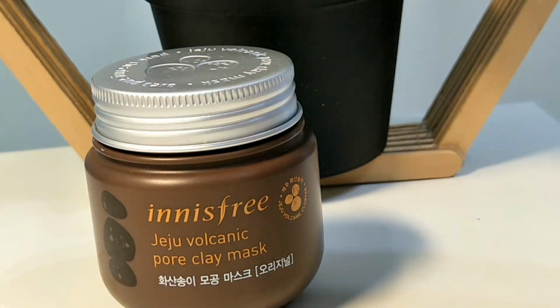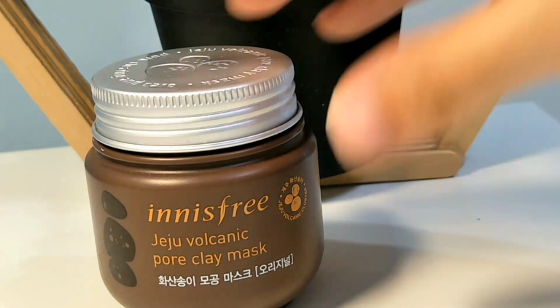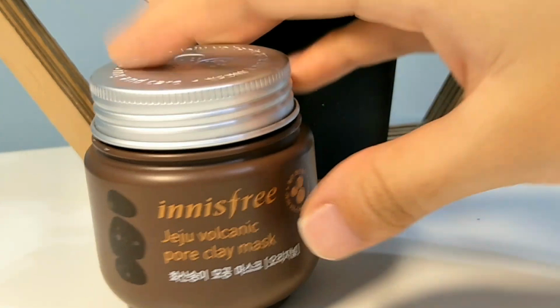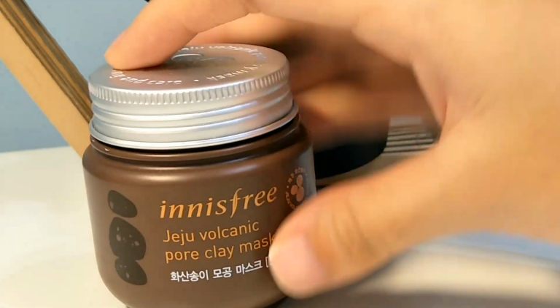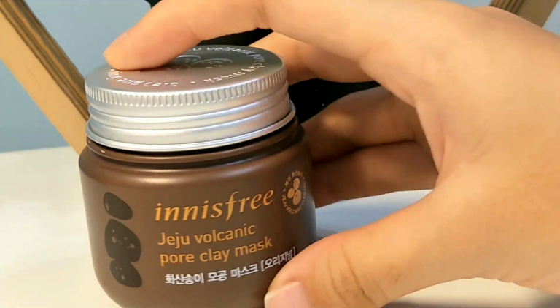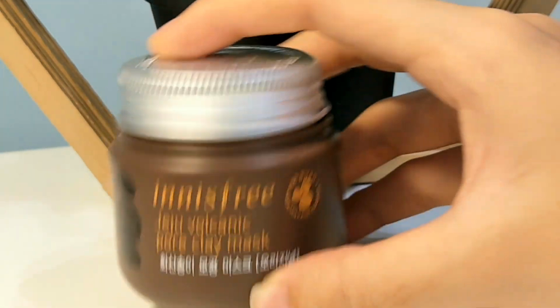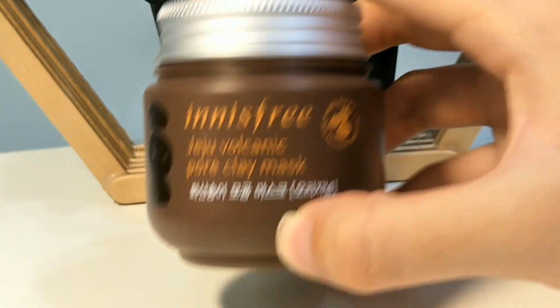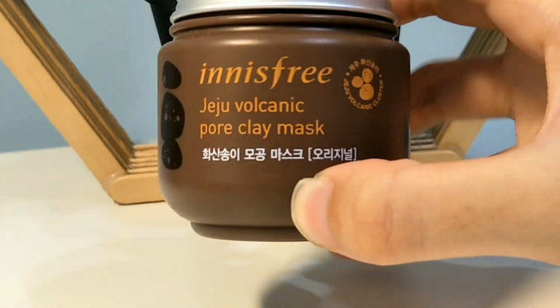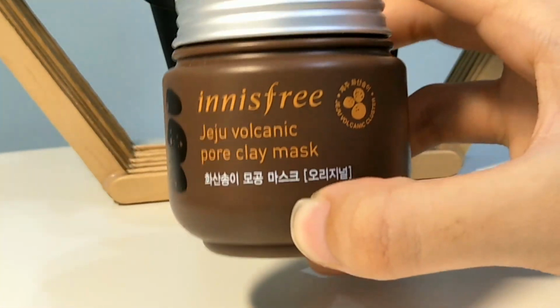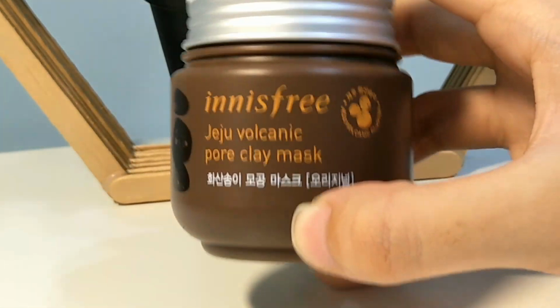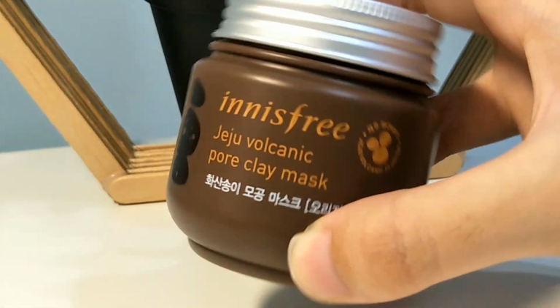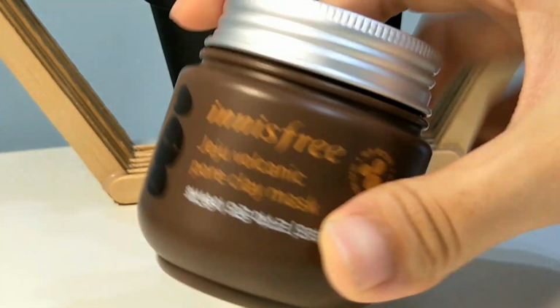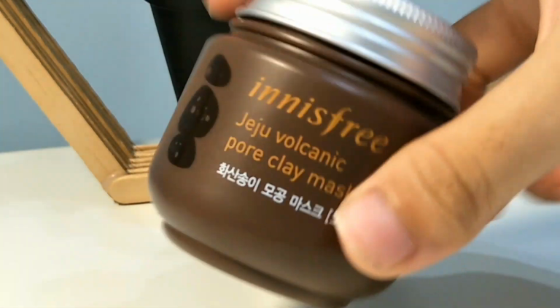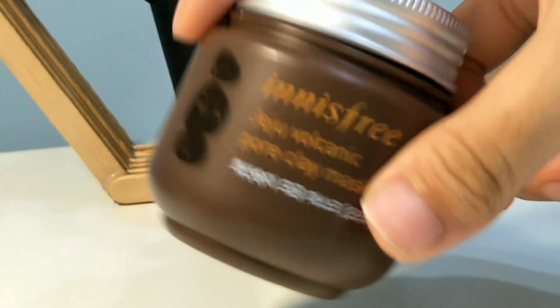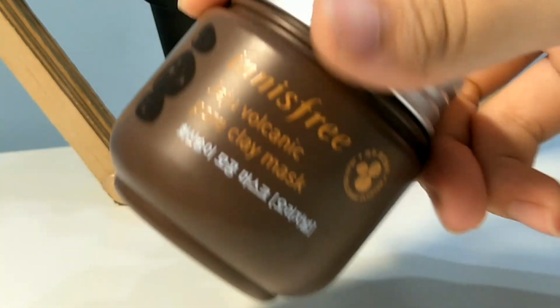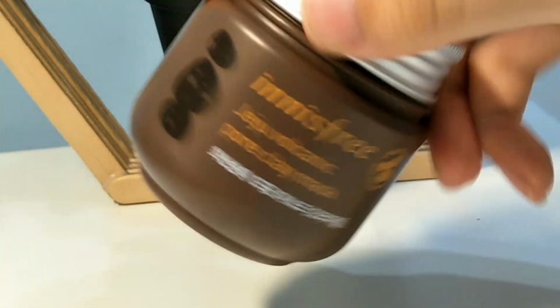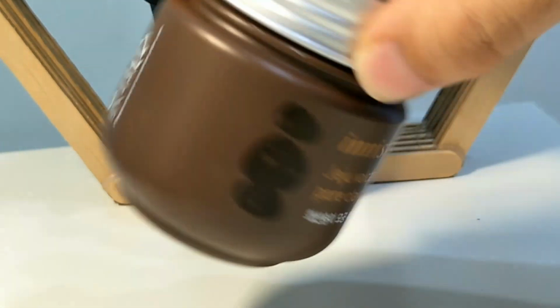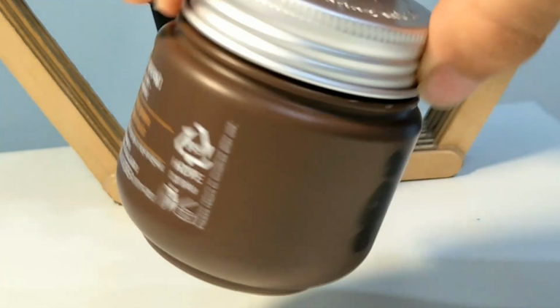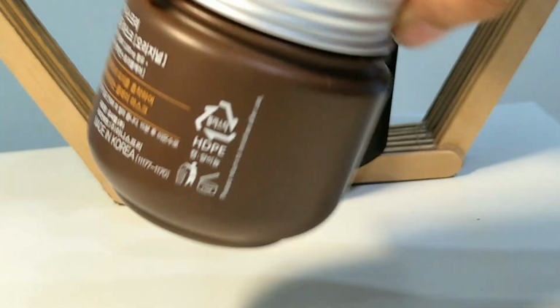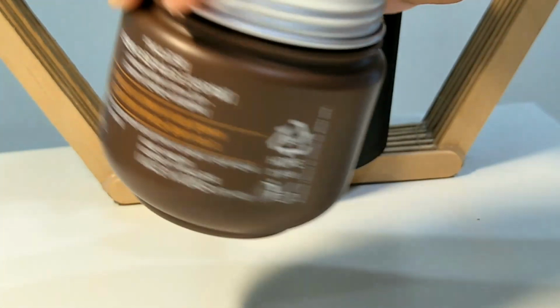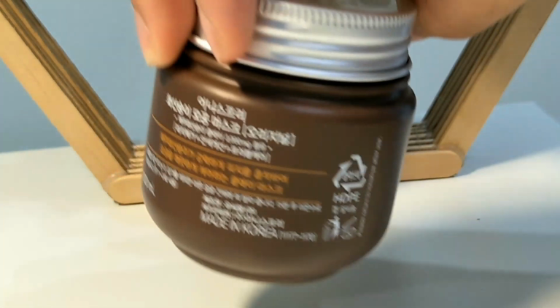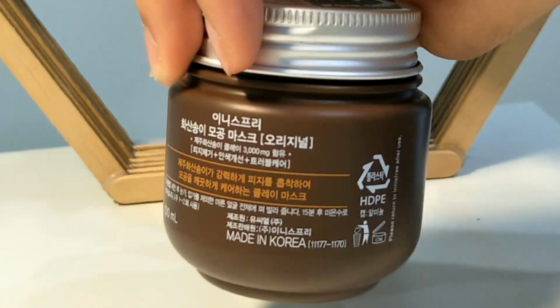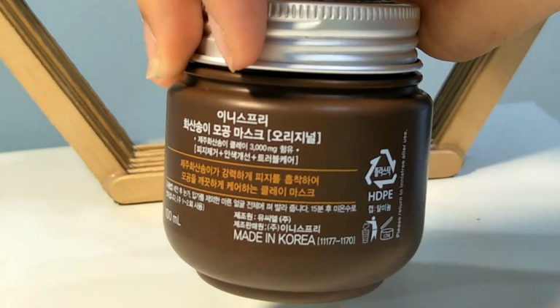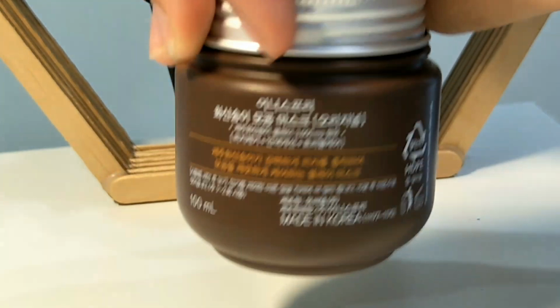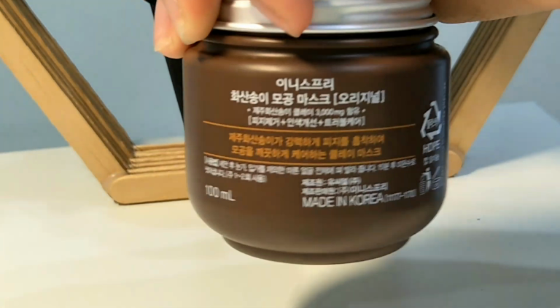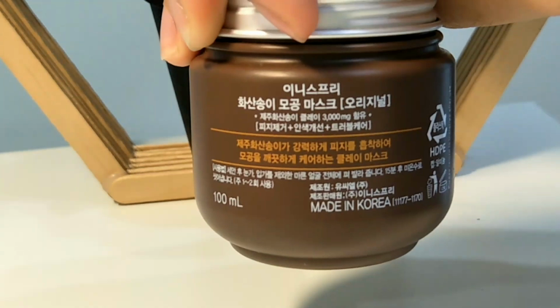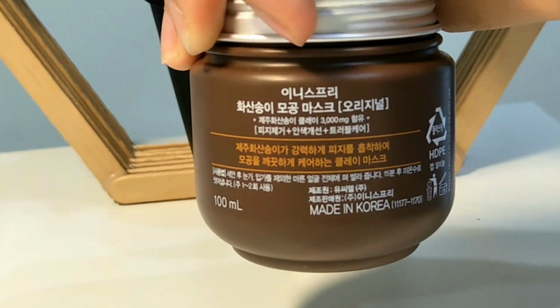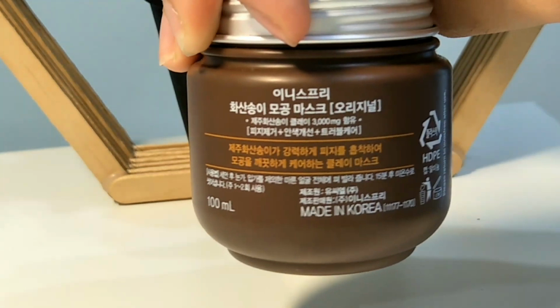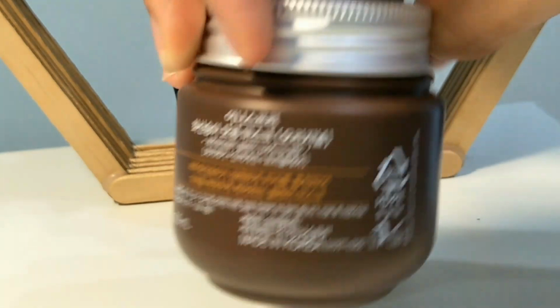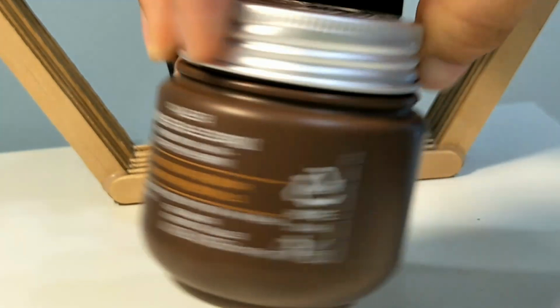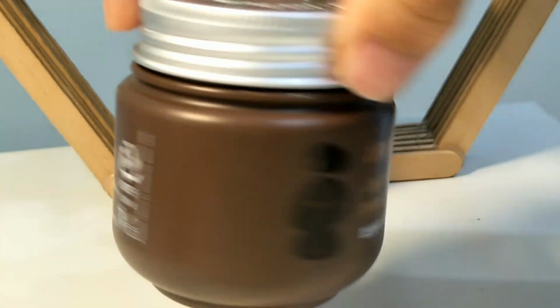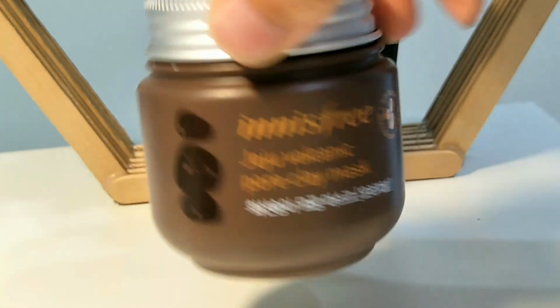Next is the Juju Volcanic Pore Clay Mask, which I only use two times per week, so you will not be using it in this video.